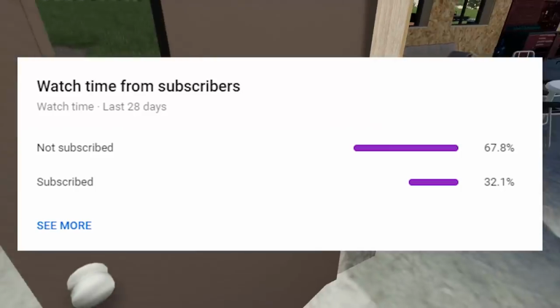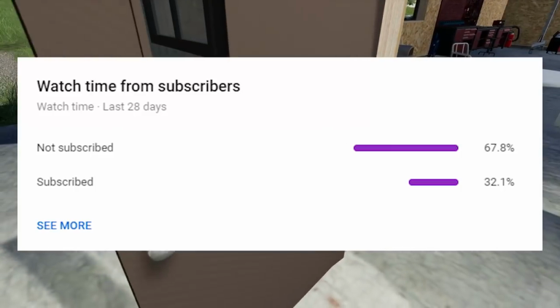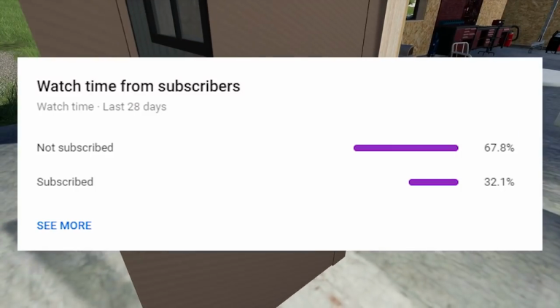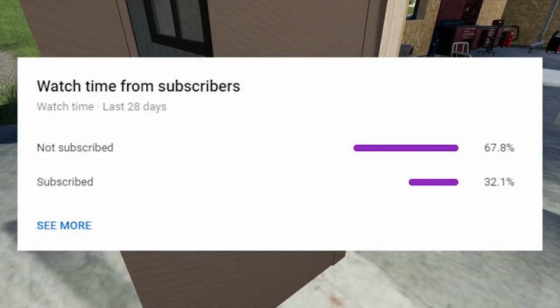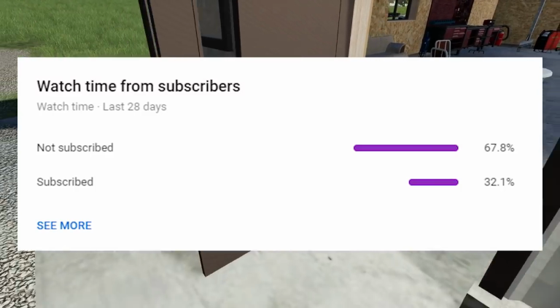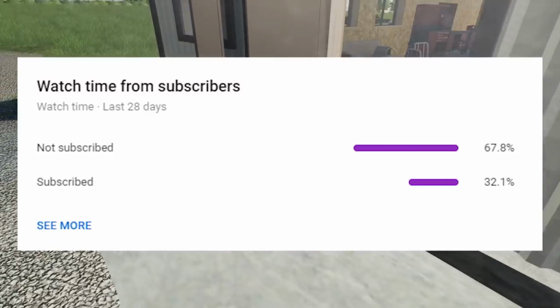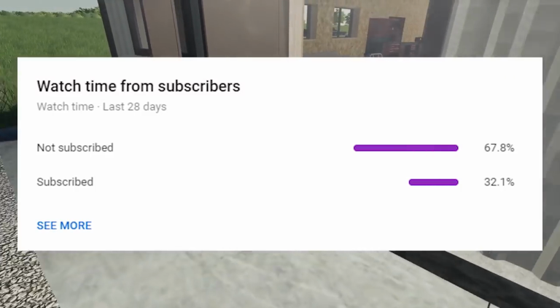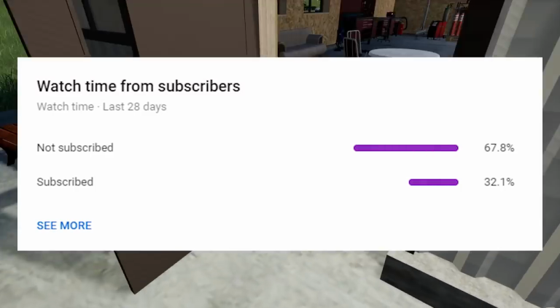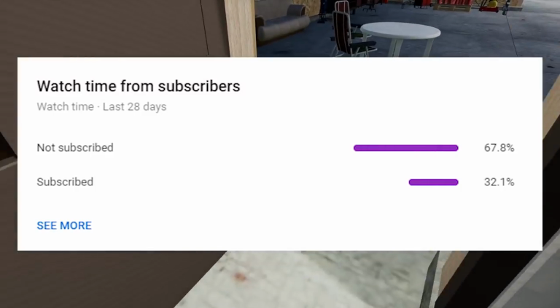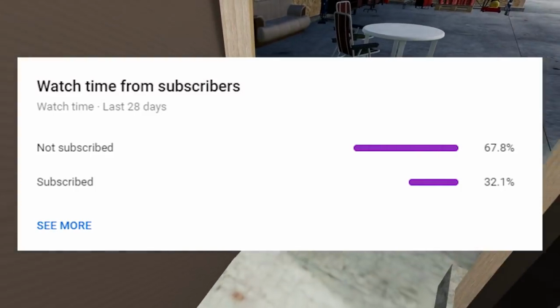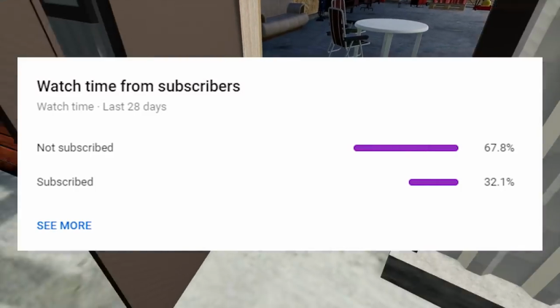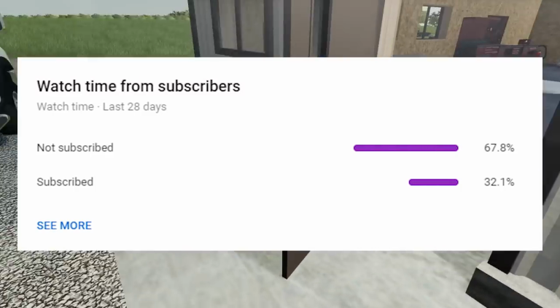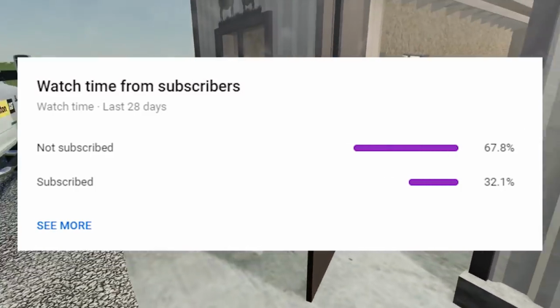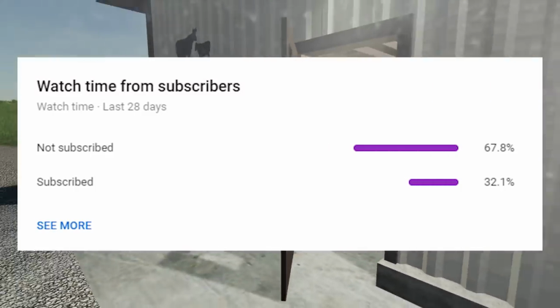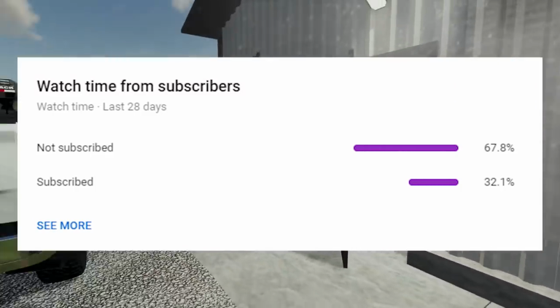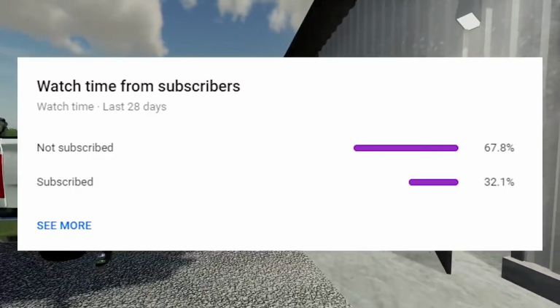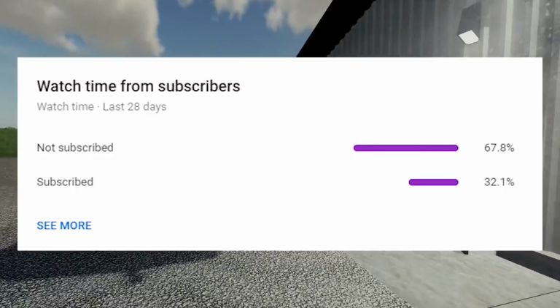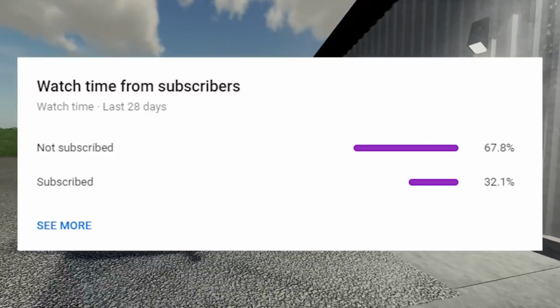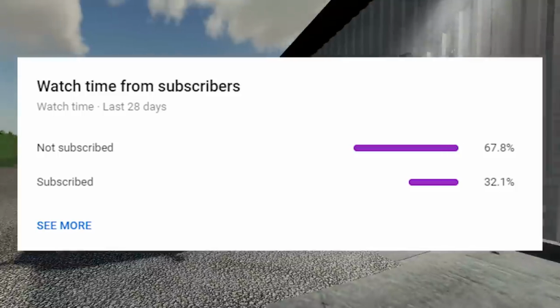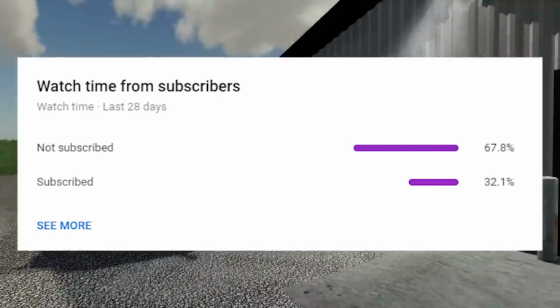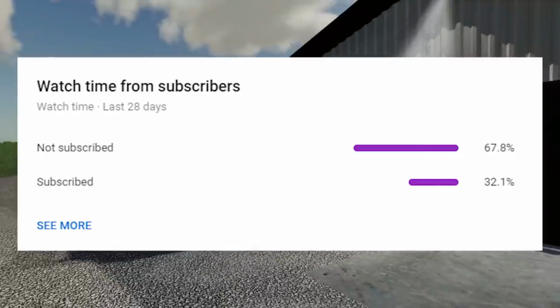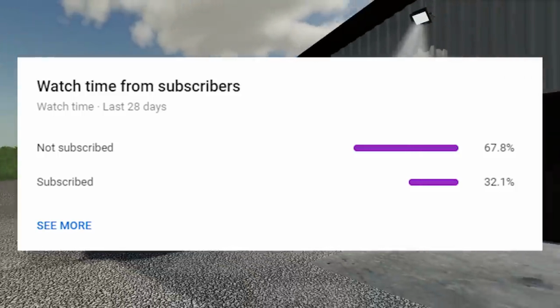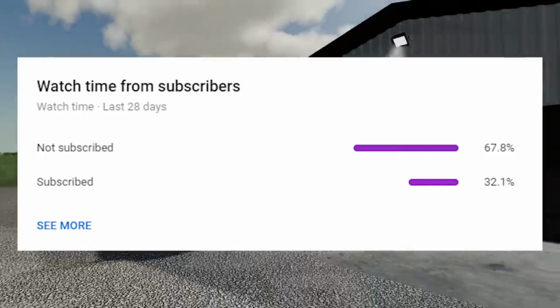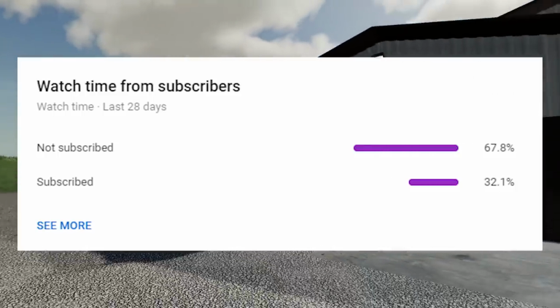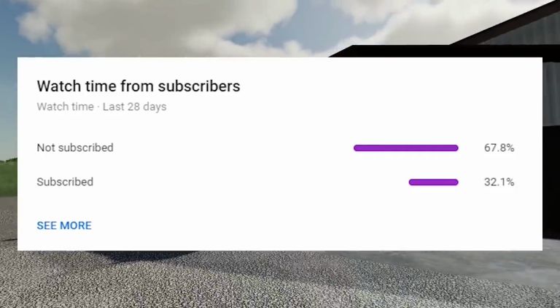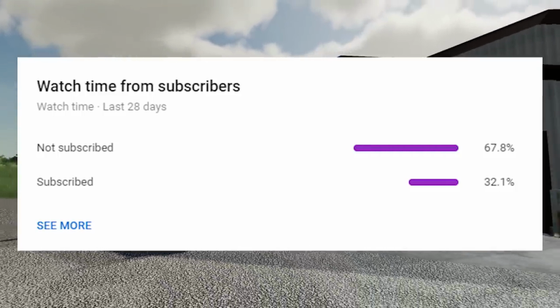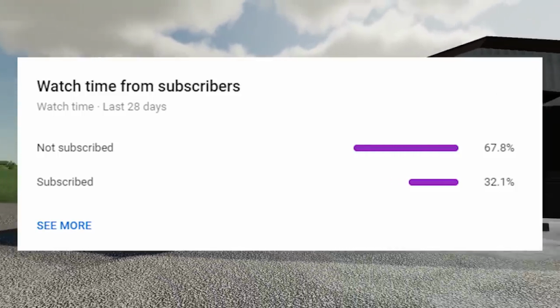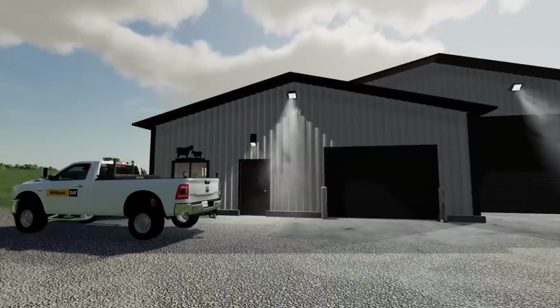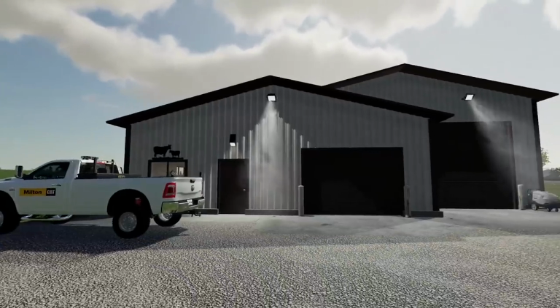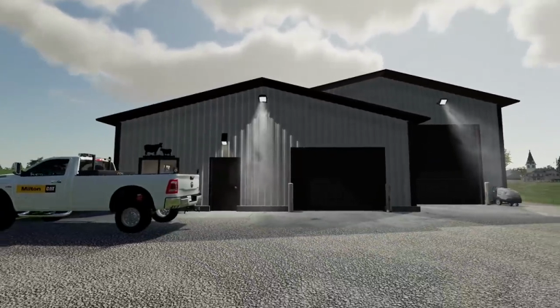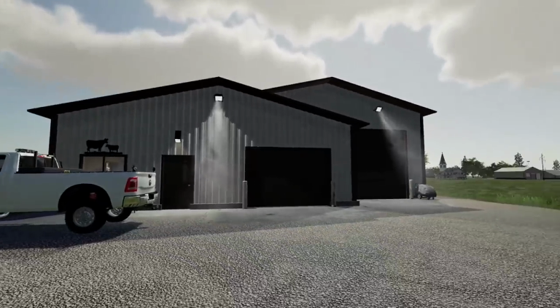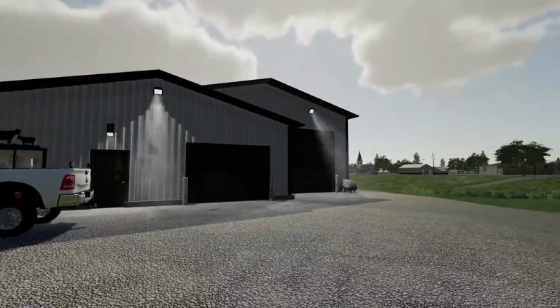Over 67% of you guys are not subscribed, so we want to help a pickle out and click that subscribe button to join the pickle jar community.